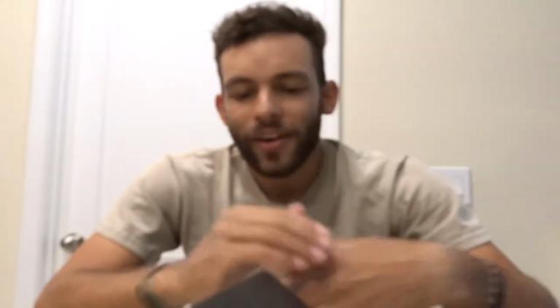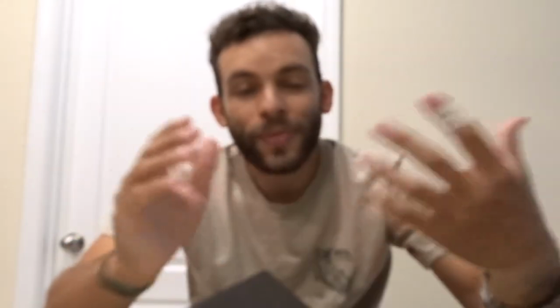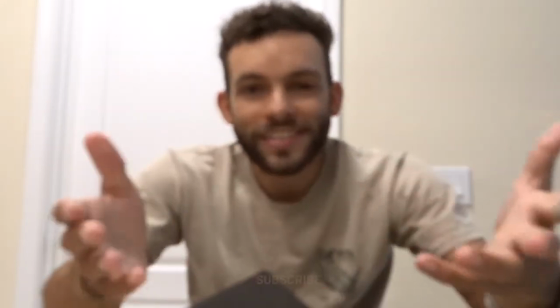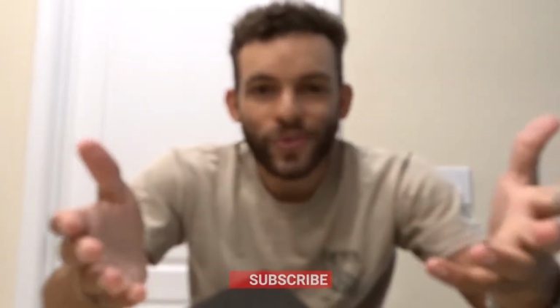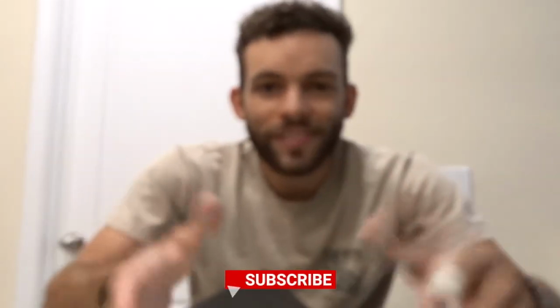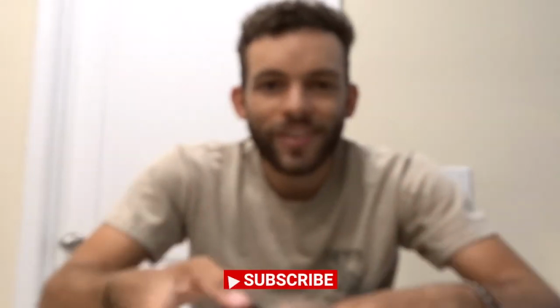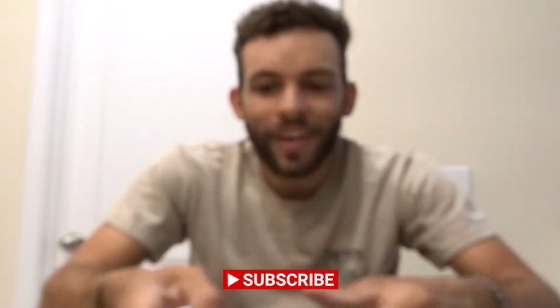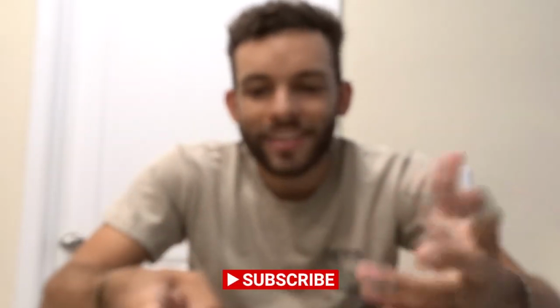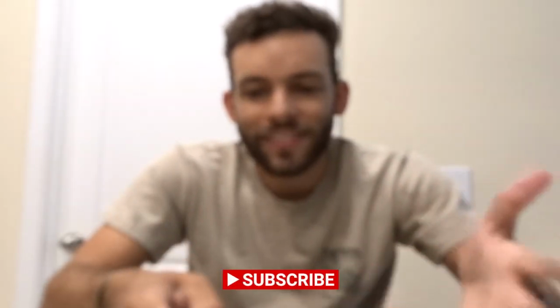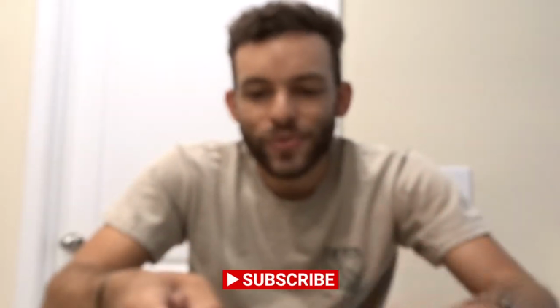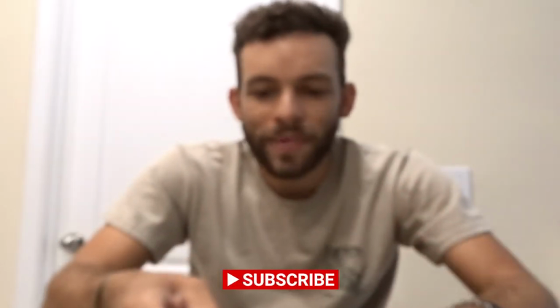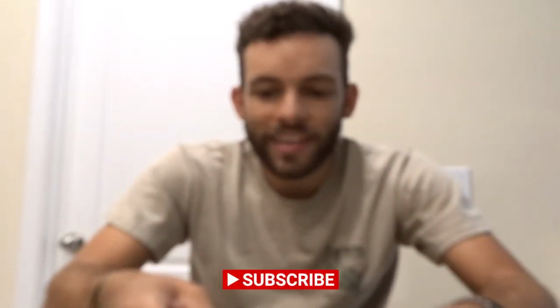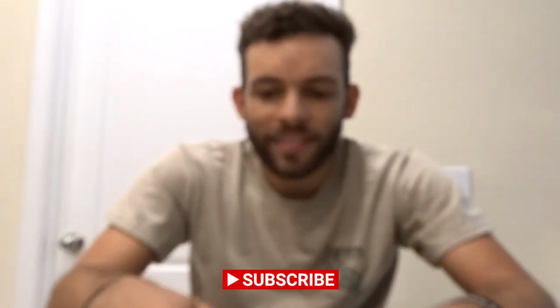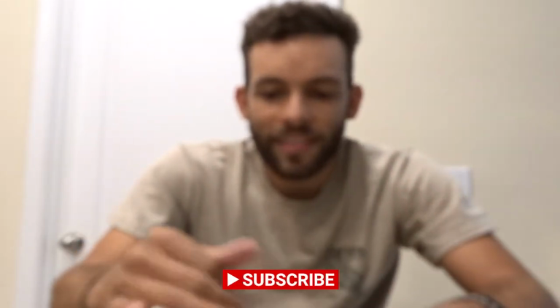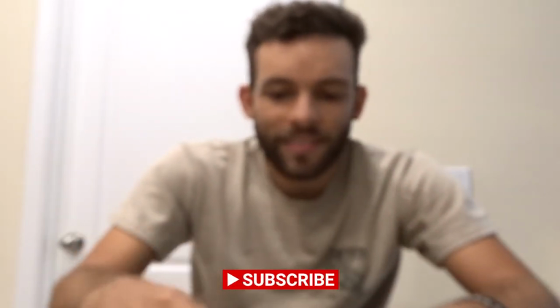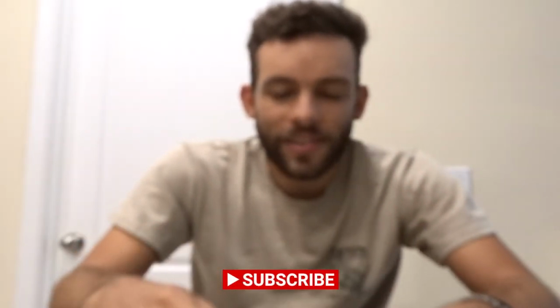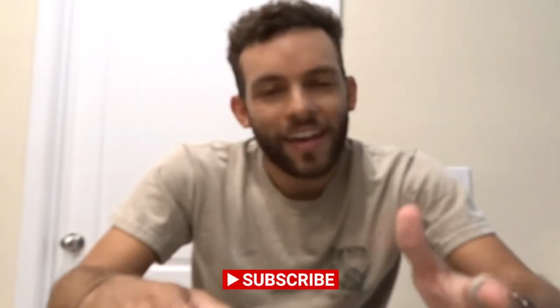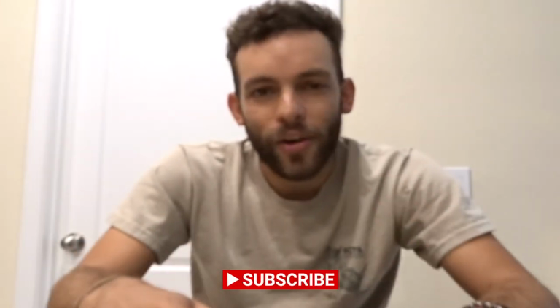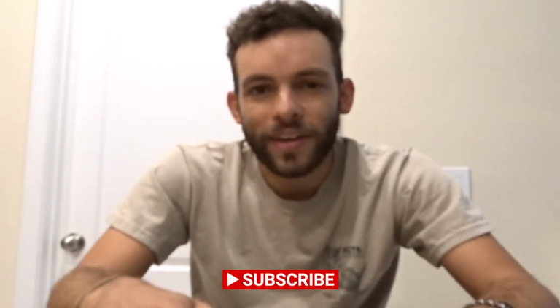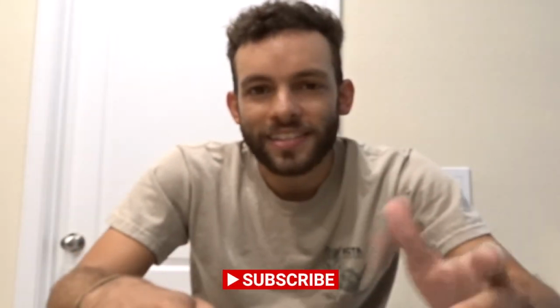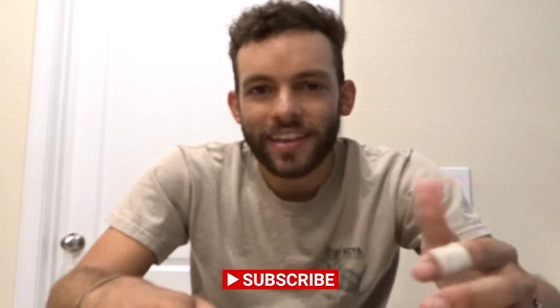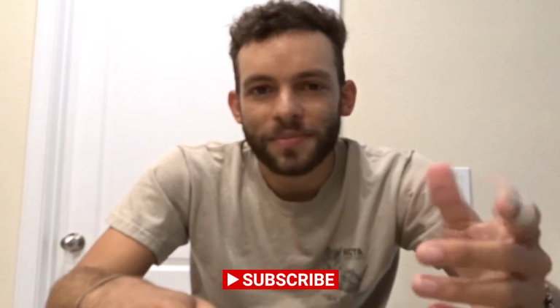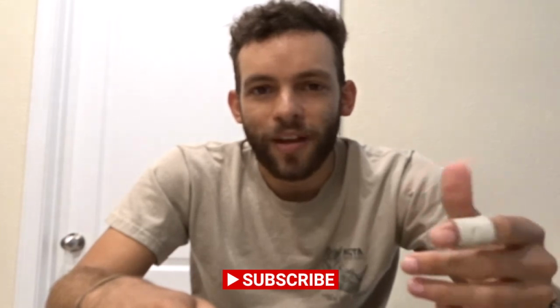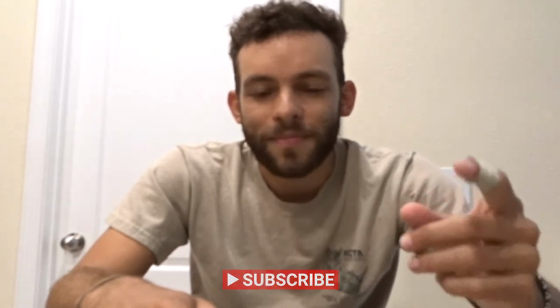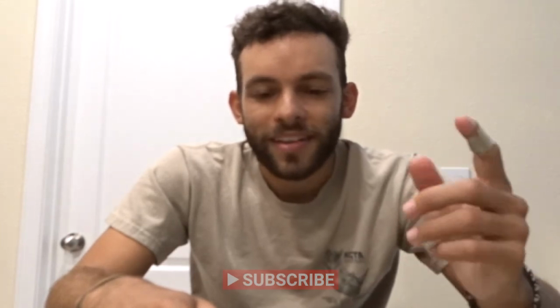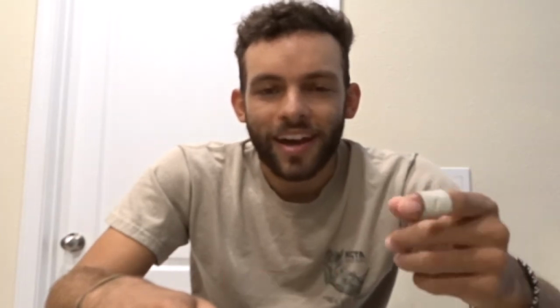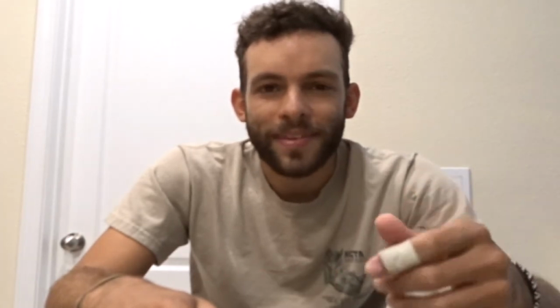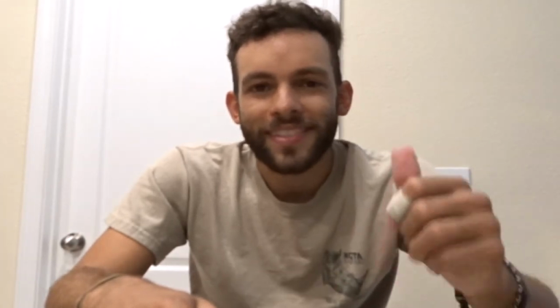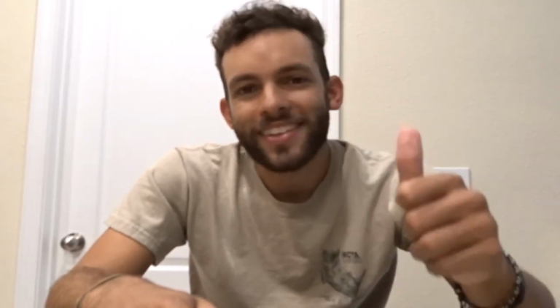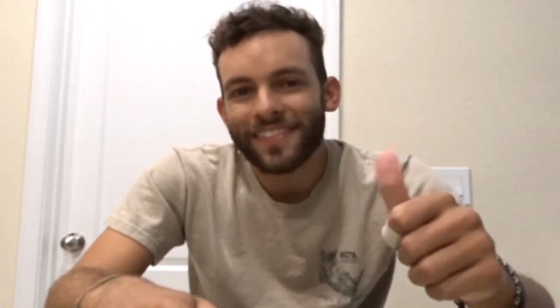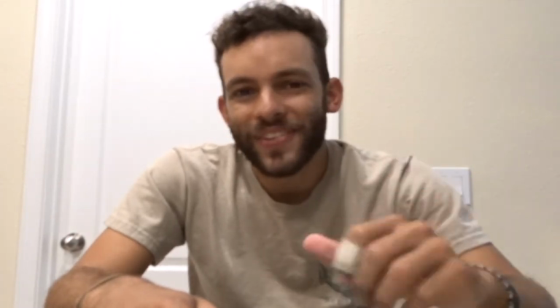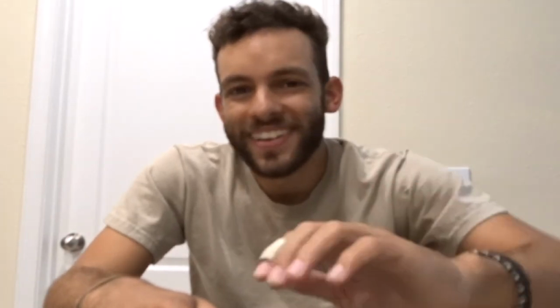I hope you guys enjoyed the video — I definitely enjoyed making it. Subscribe, comment, and have a good one.